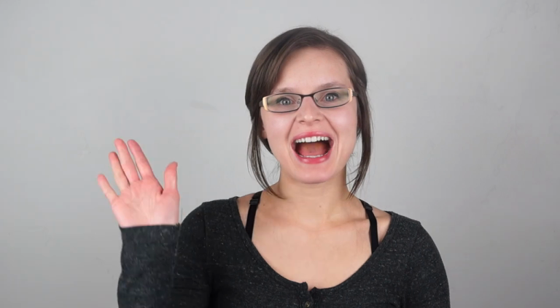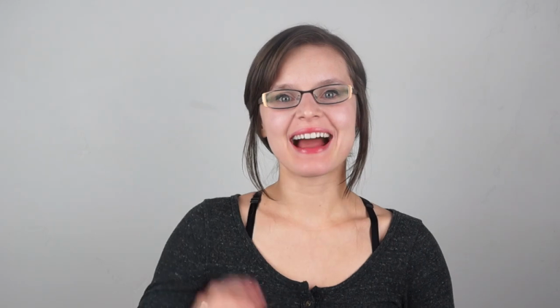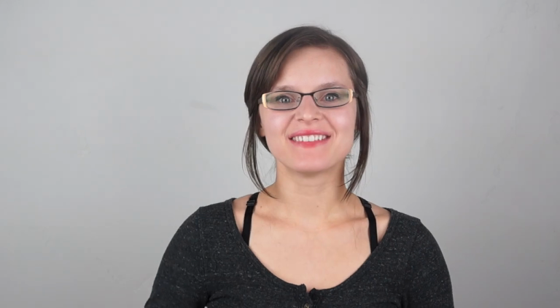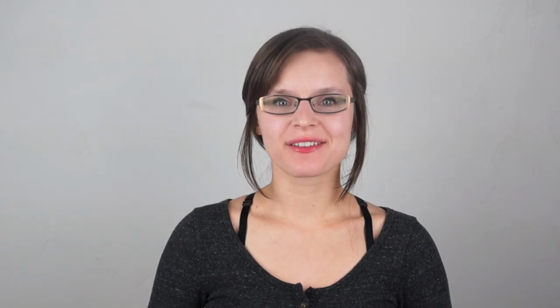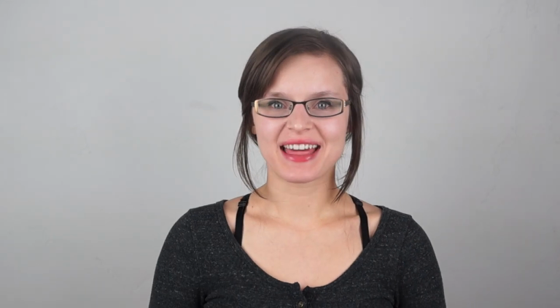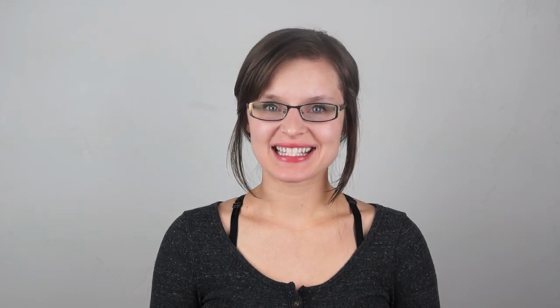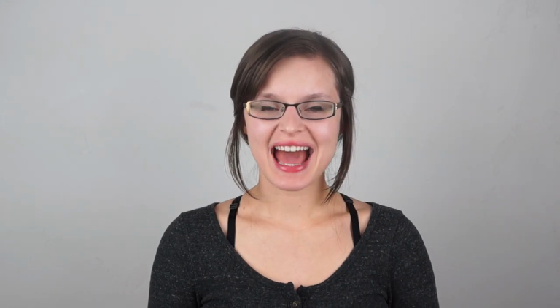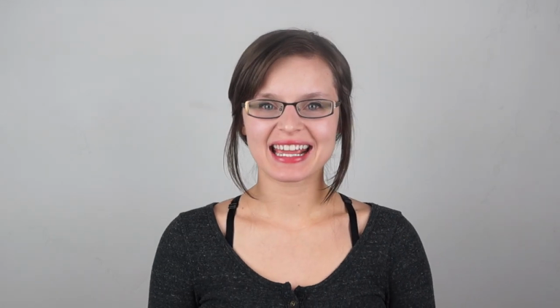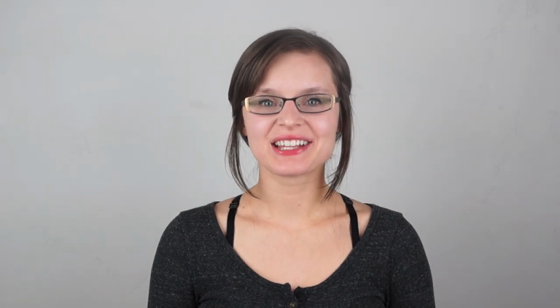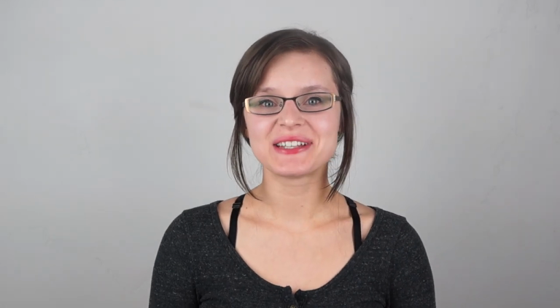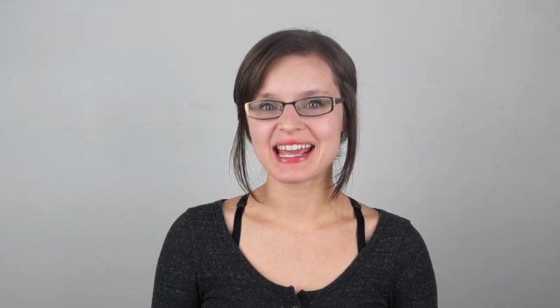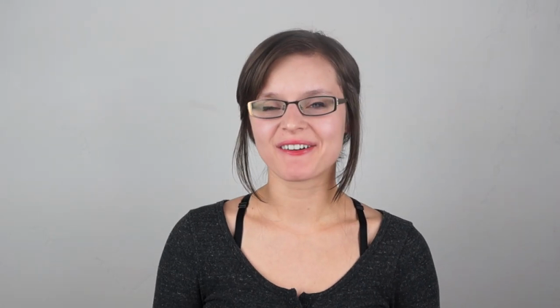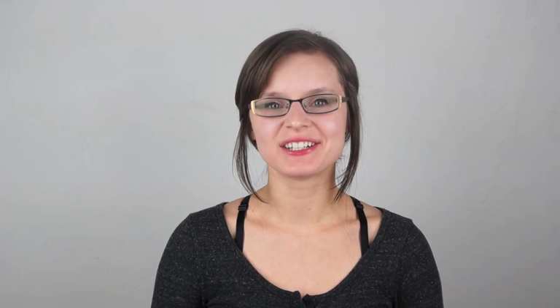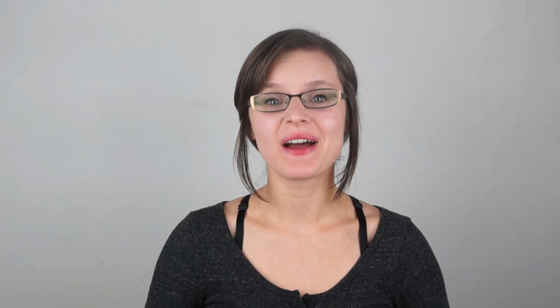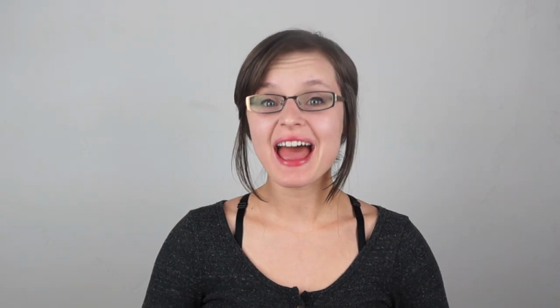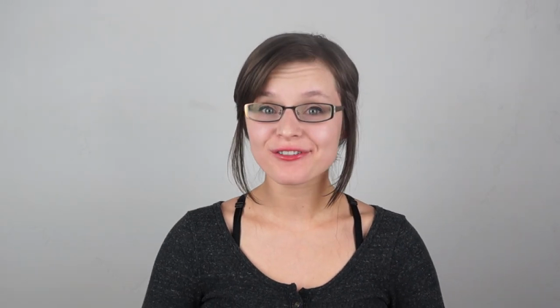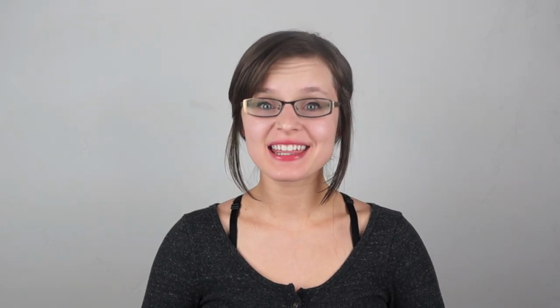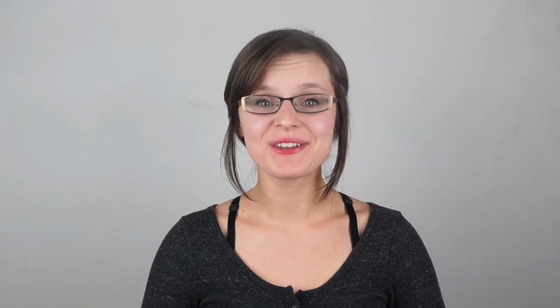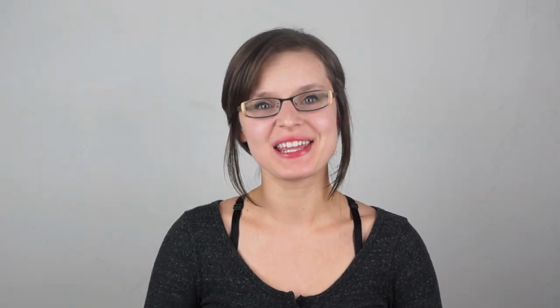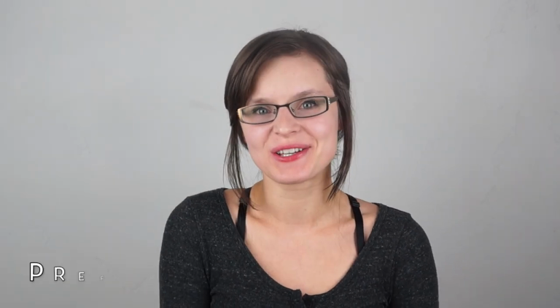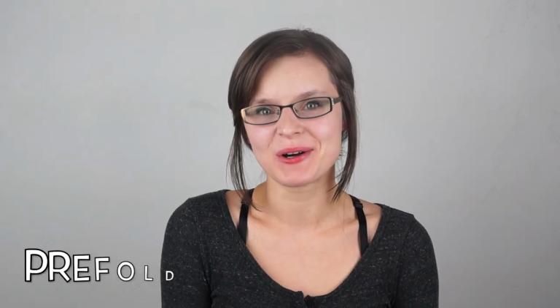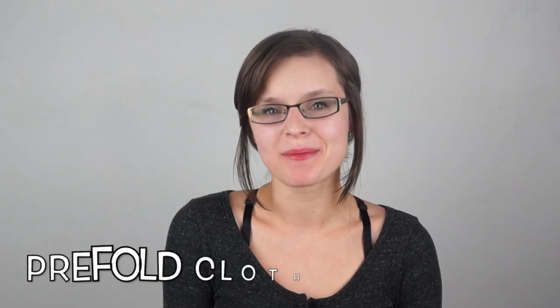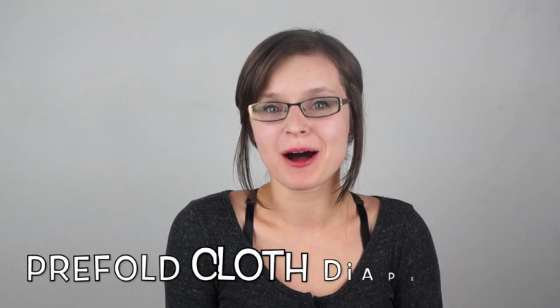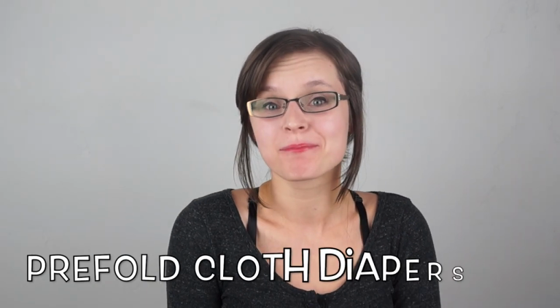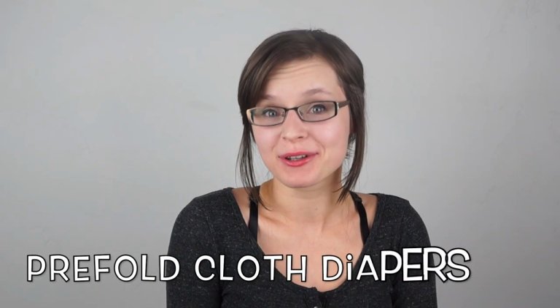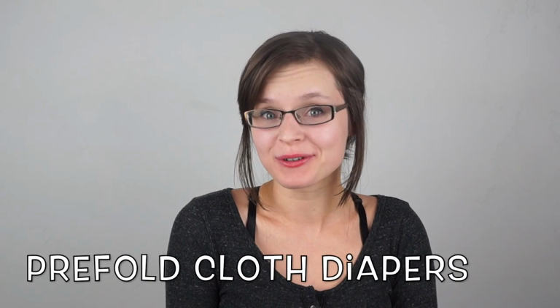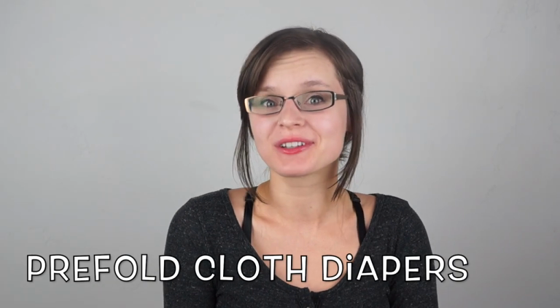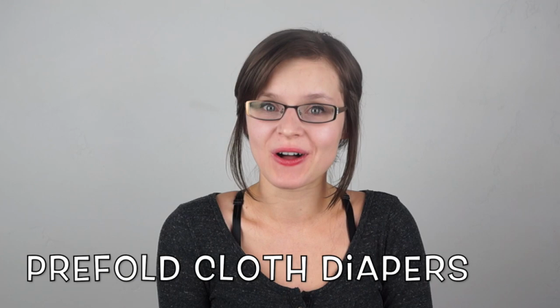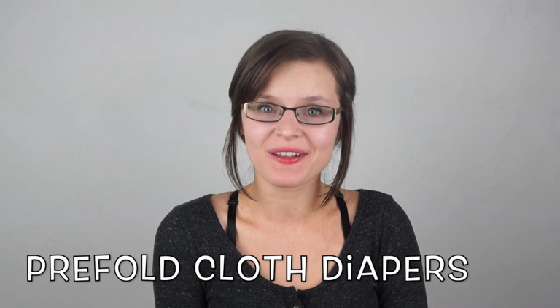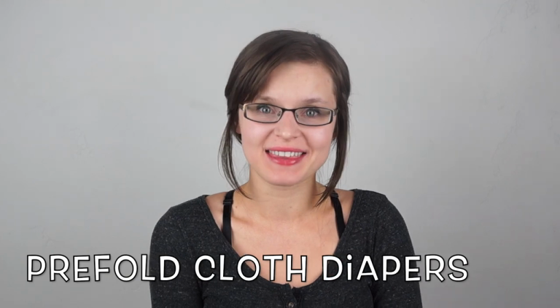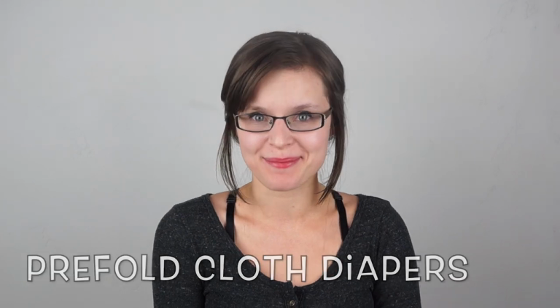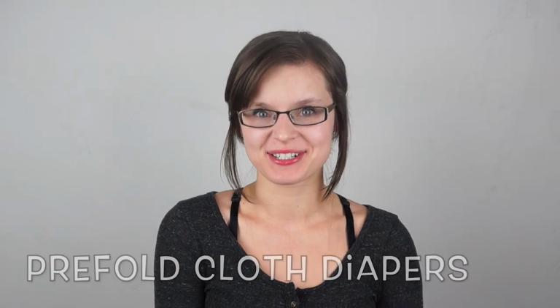Hi, I'm Faith for Faith's Attic, and today I want to tell you everything you need to know about pre-fold cloth diapers.